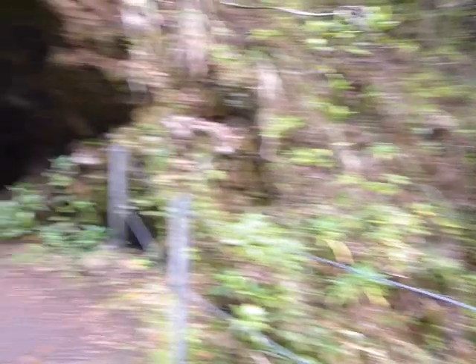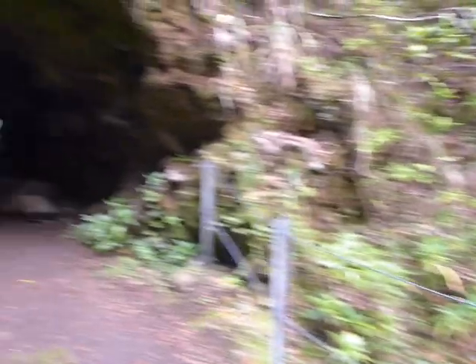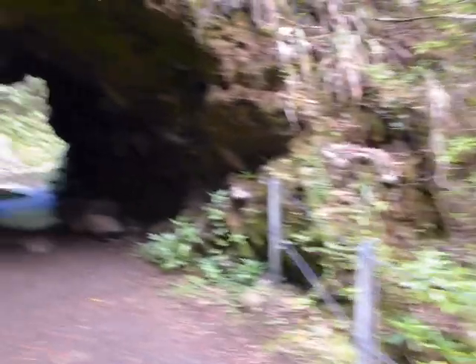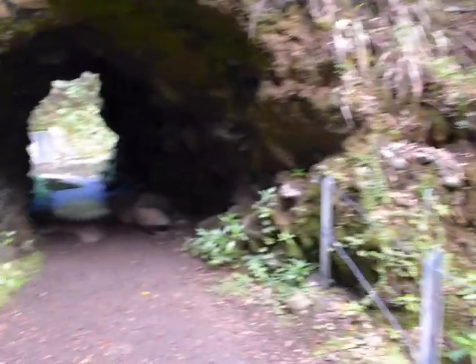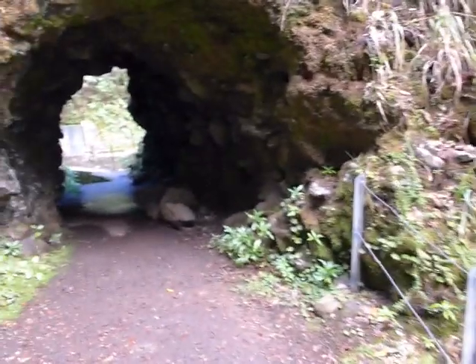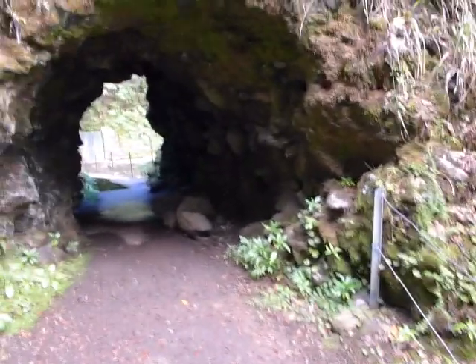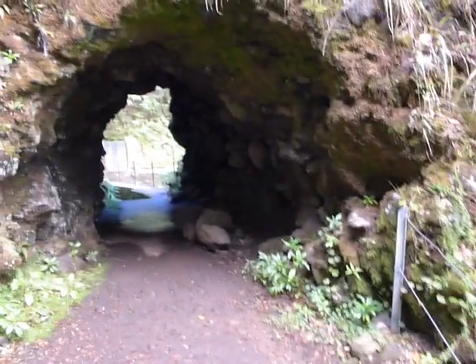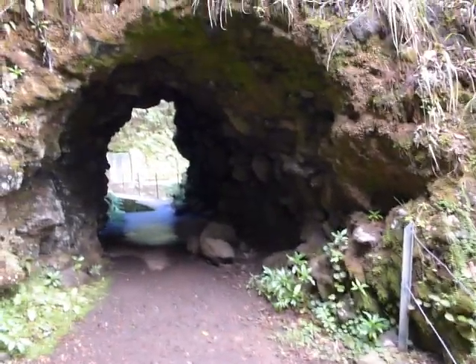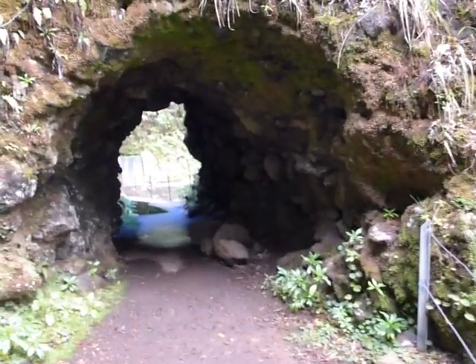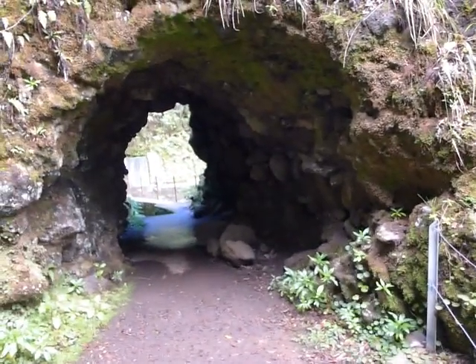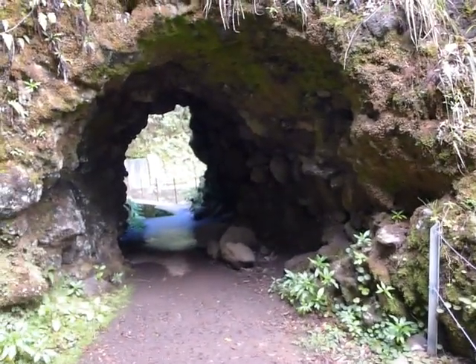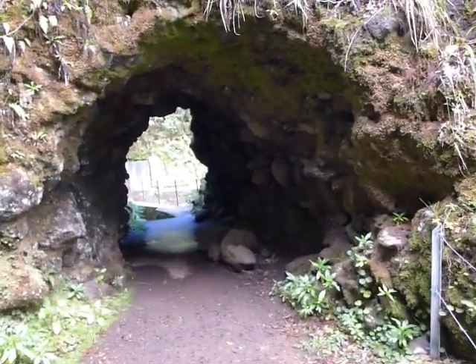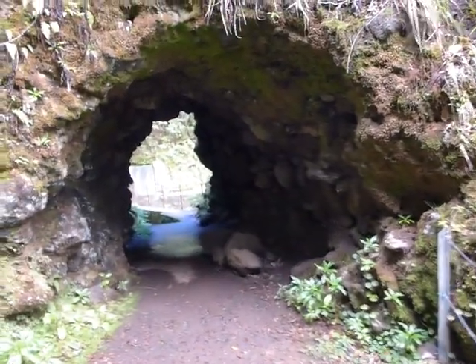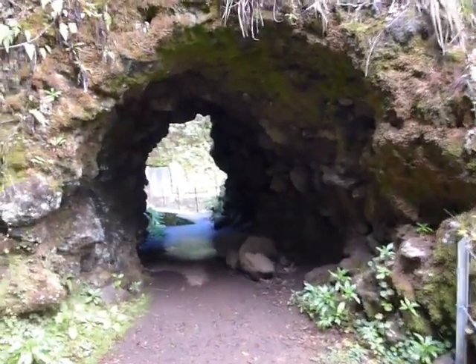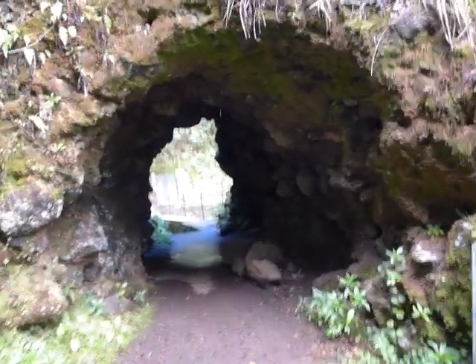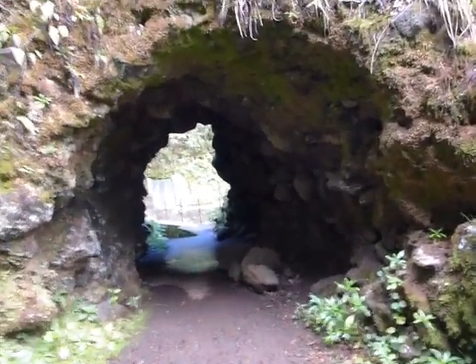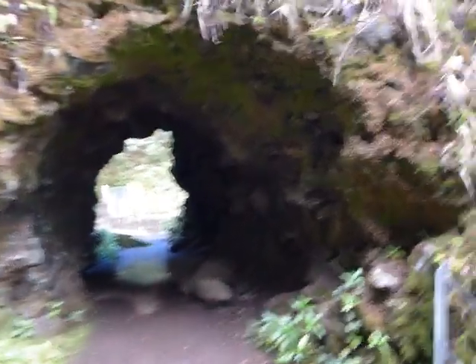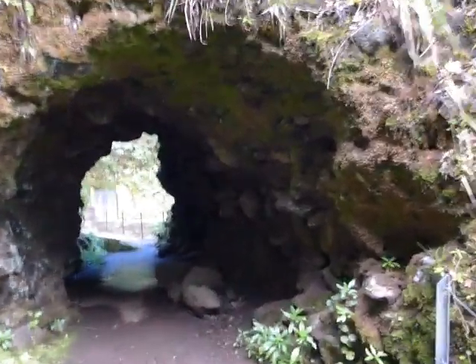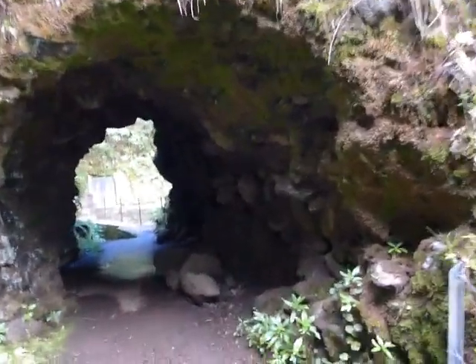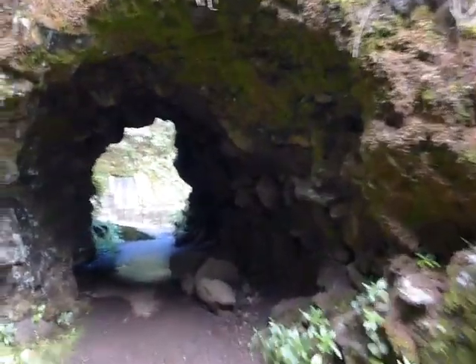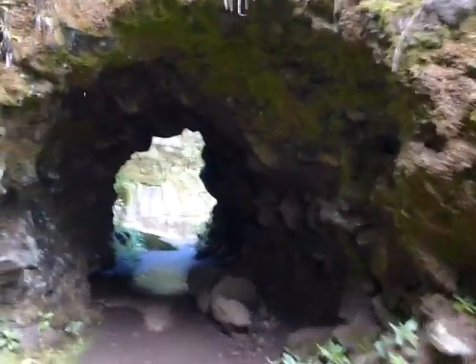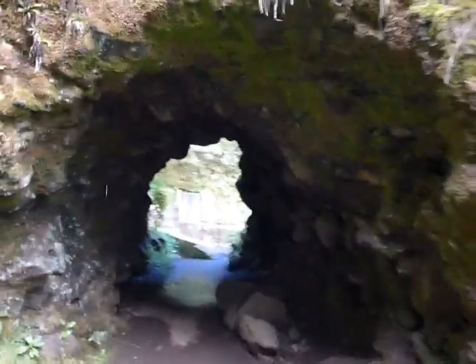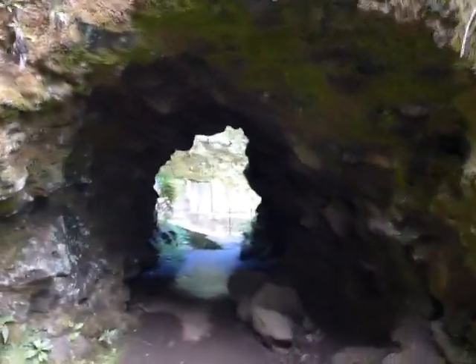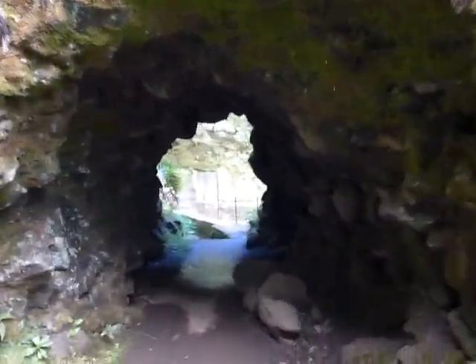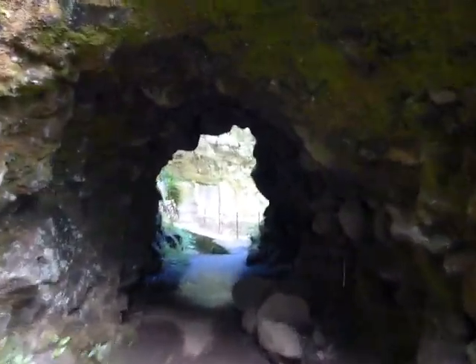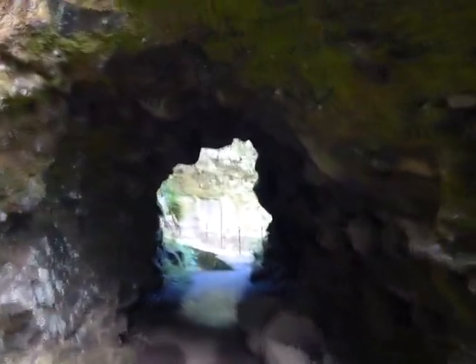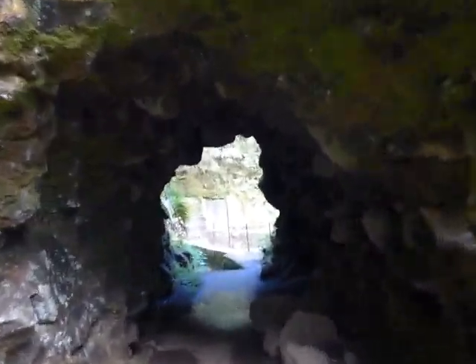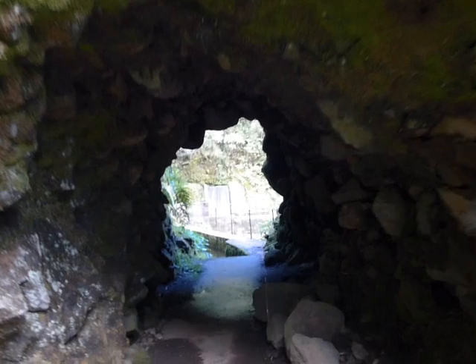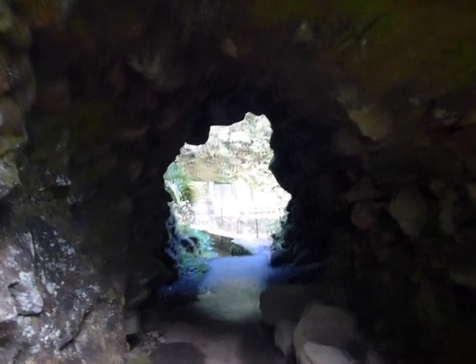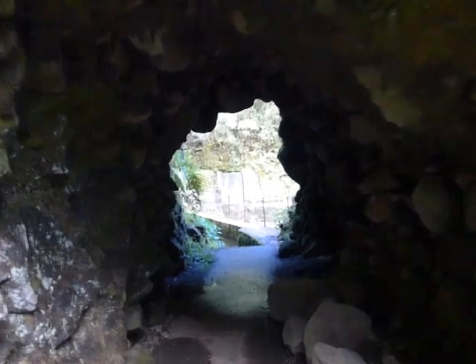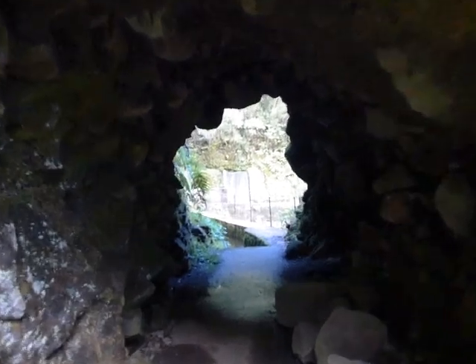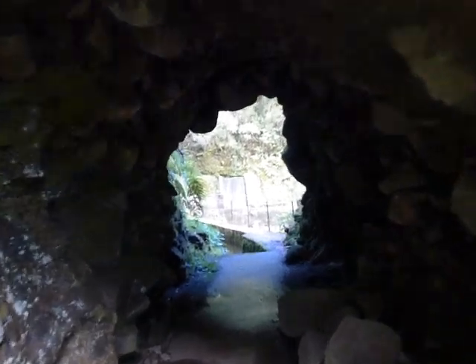Let's go through the tunnel. Should we go through the tunnel? Let's do it. This one is a small one.